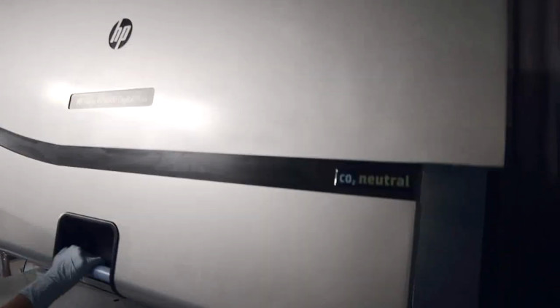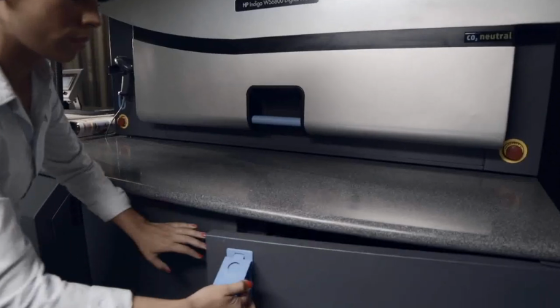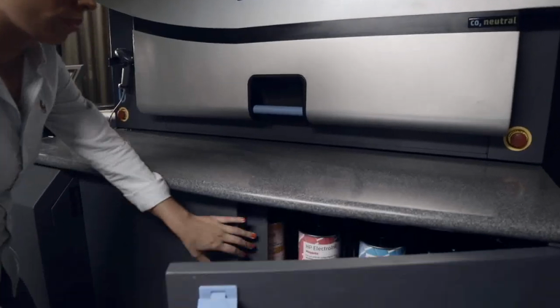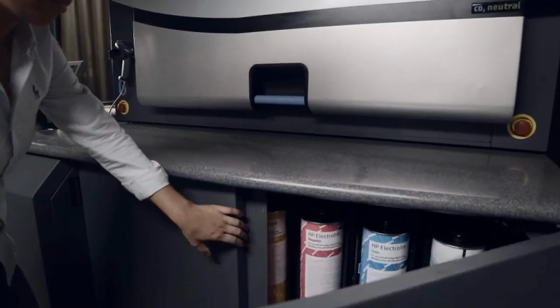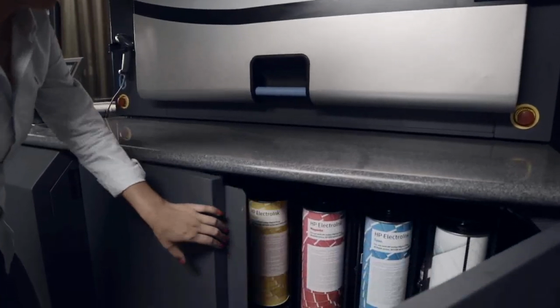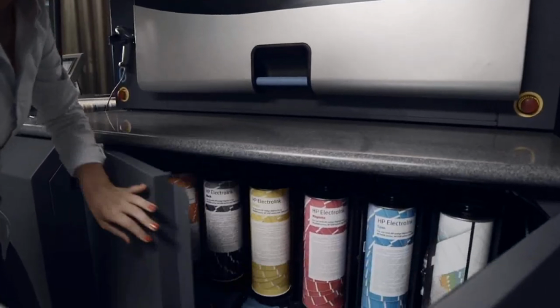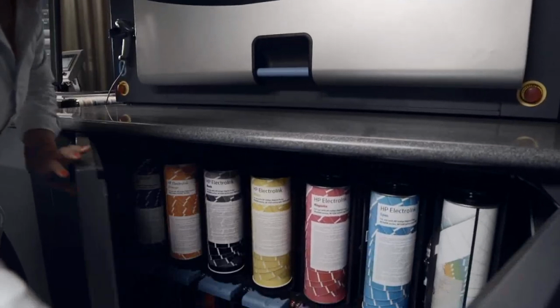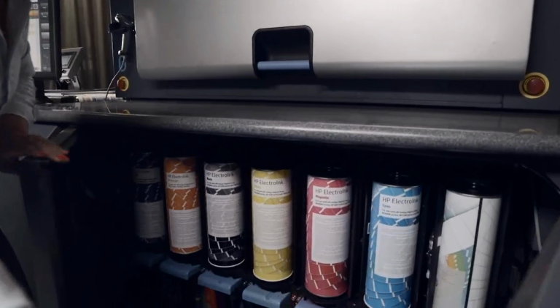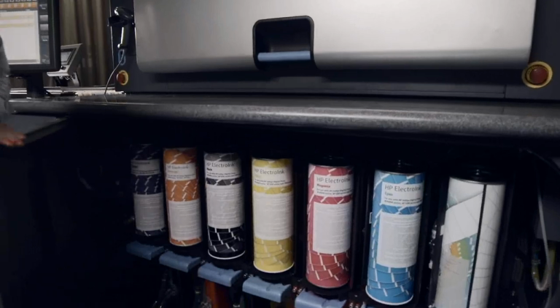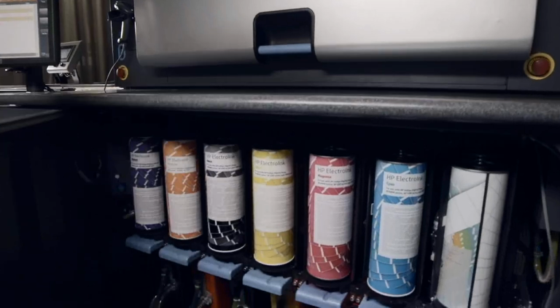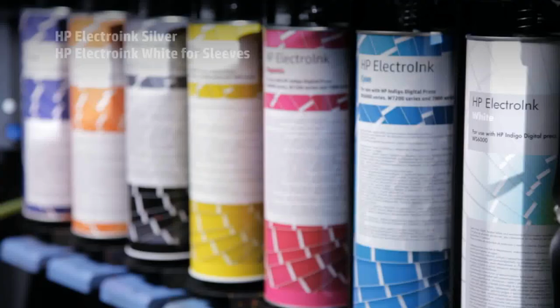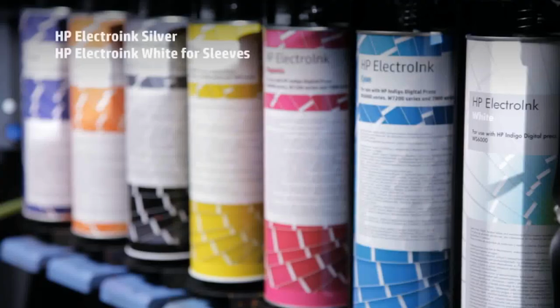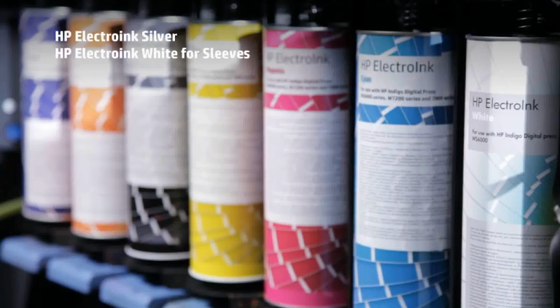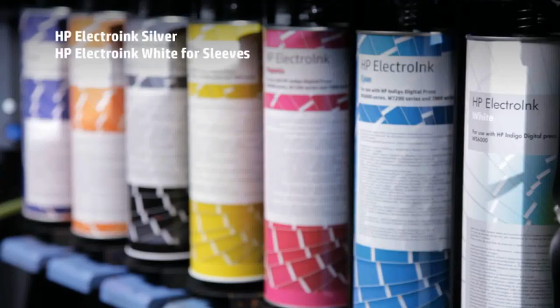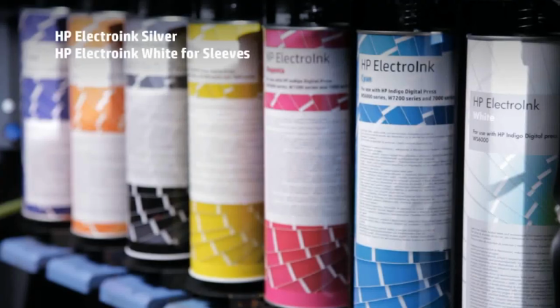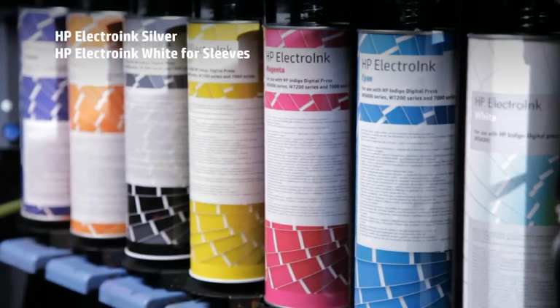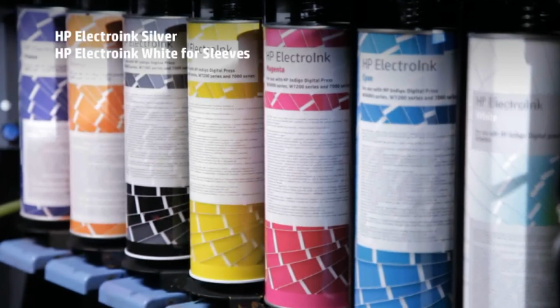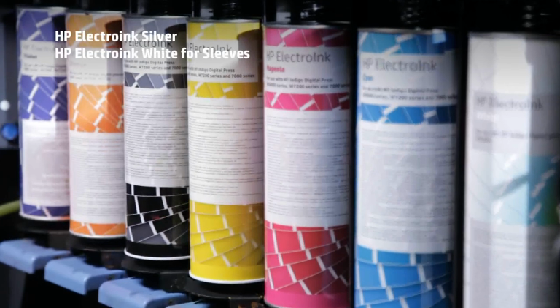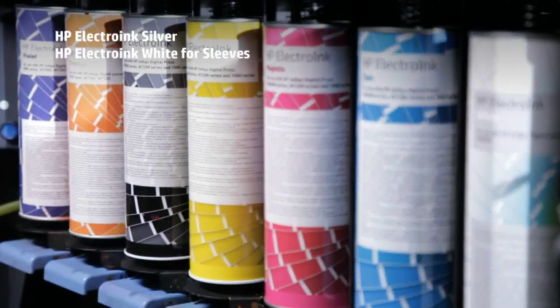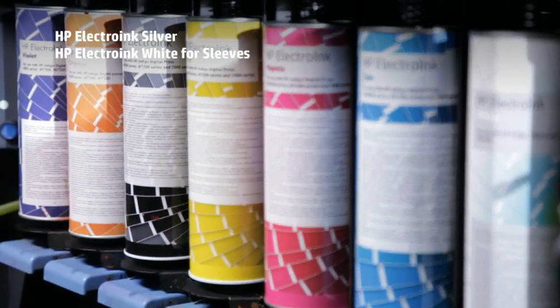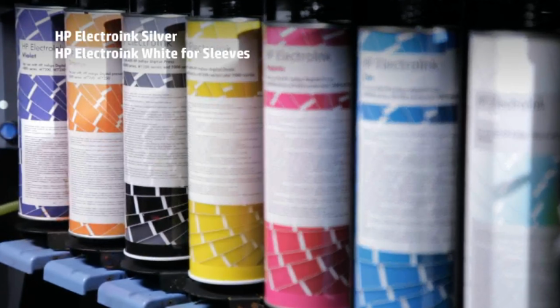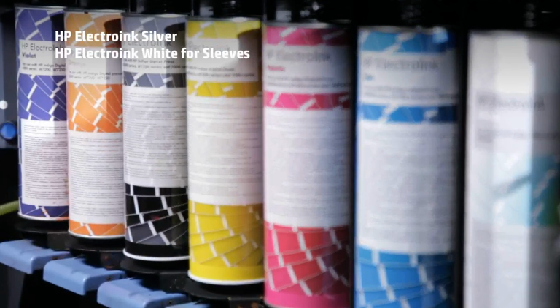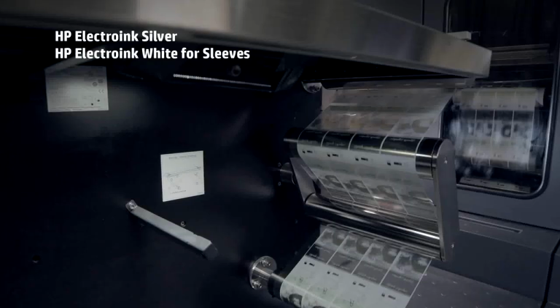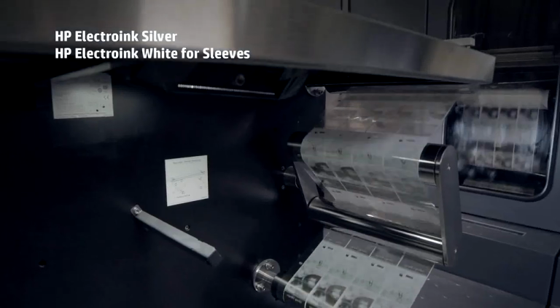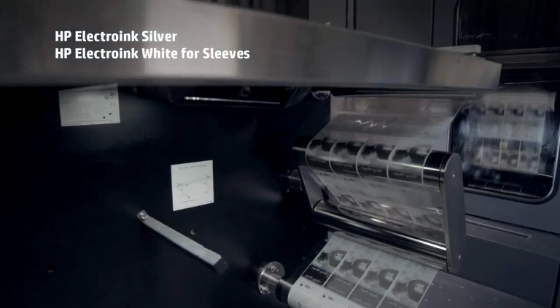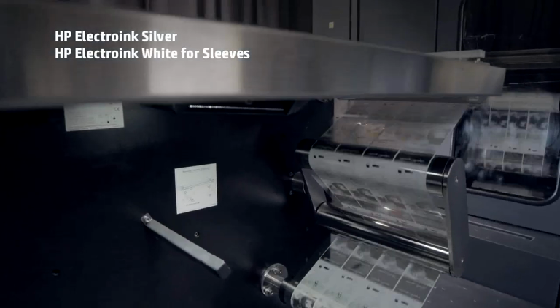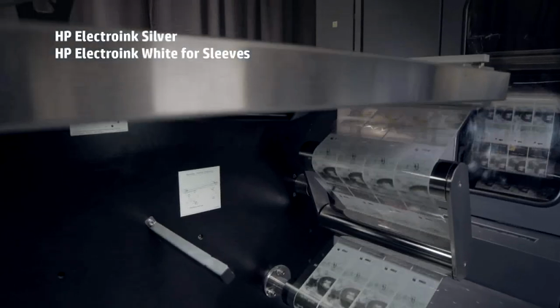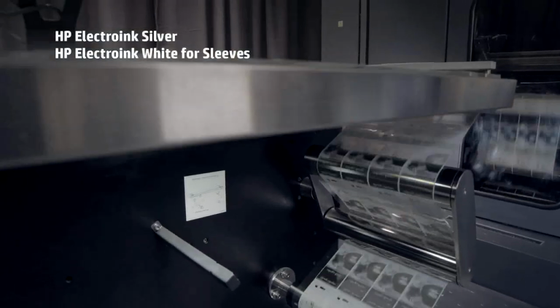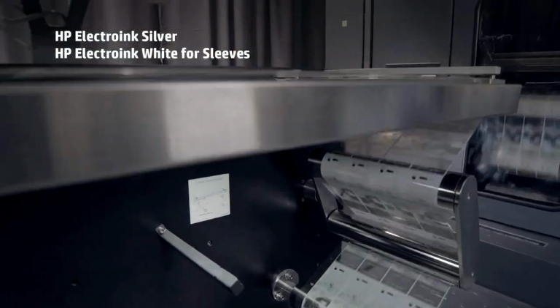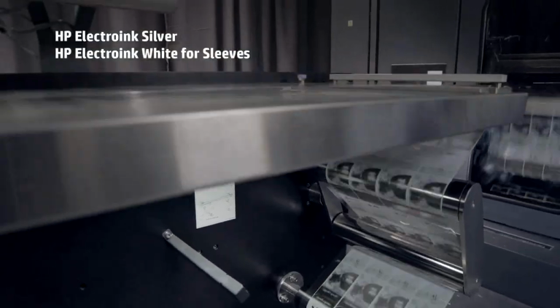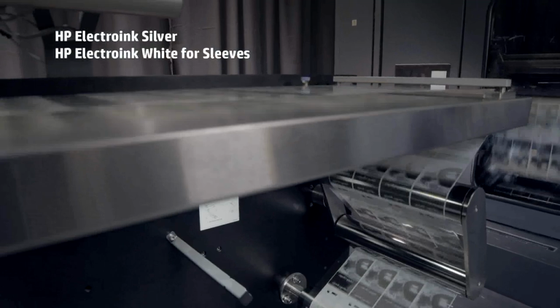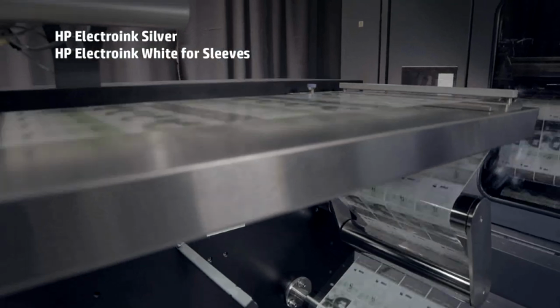Open new business opportunities with a variety of special inks on the press, including silver and a high-slip white ink for sleeves.